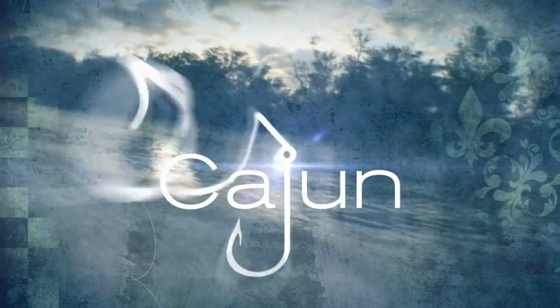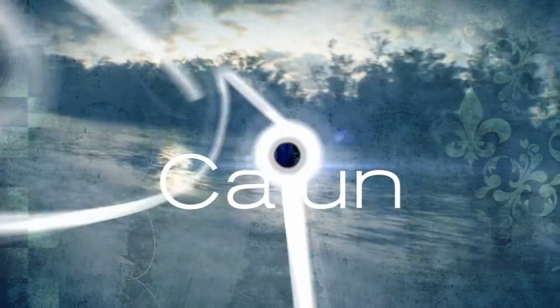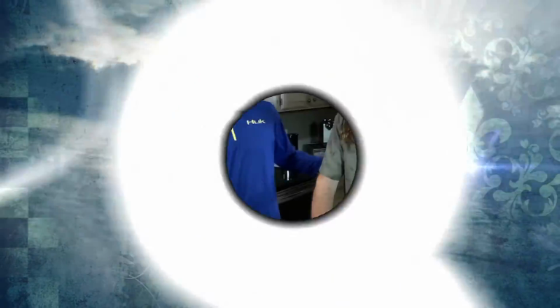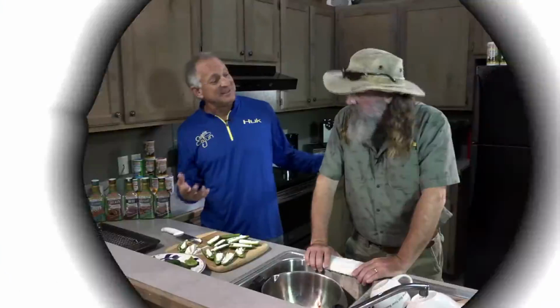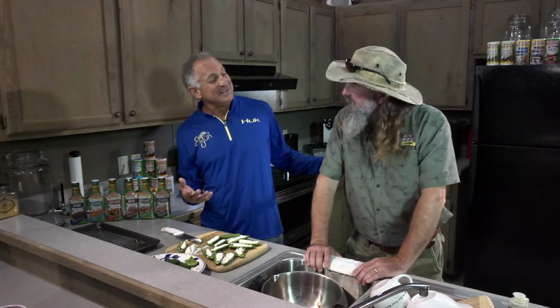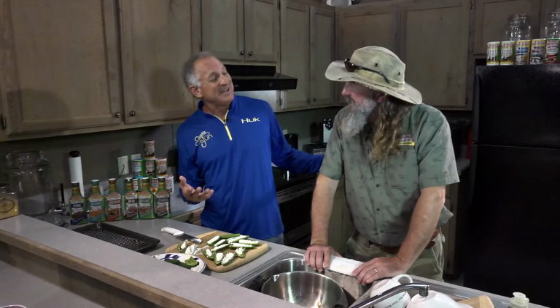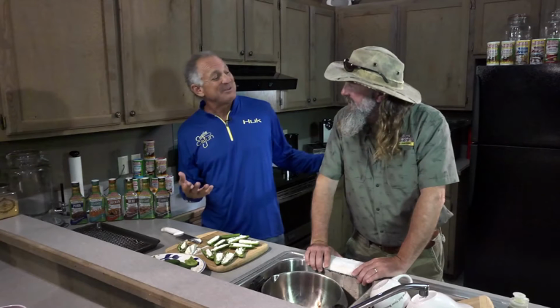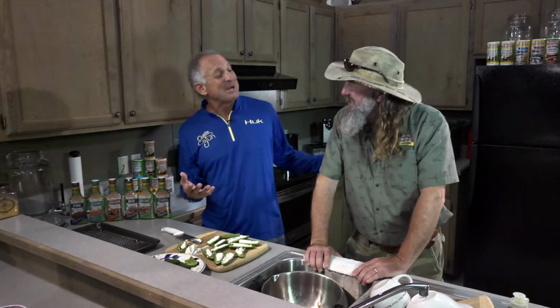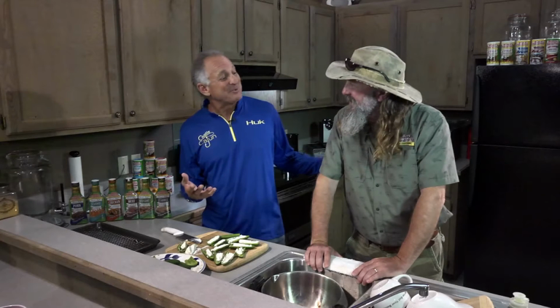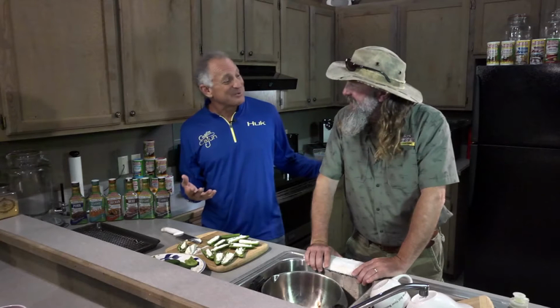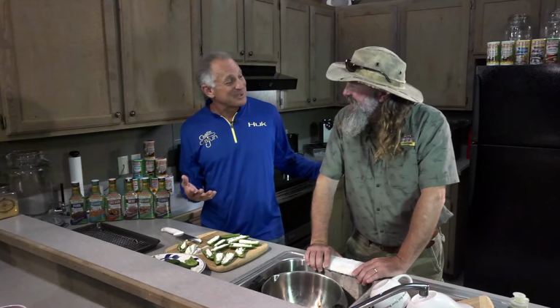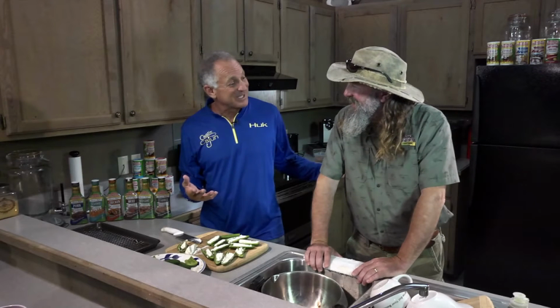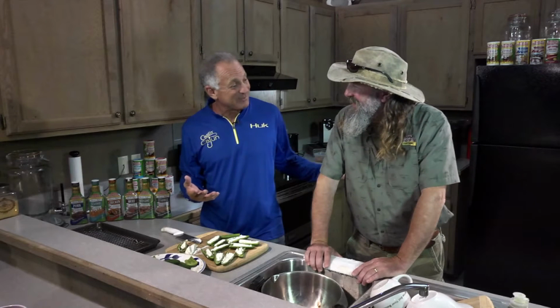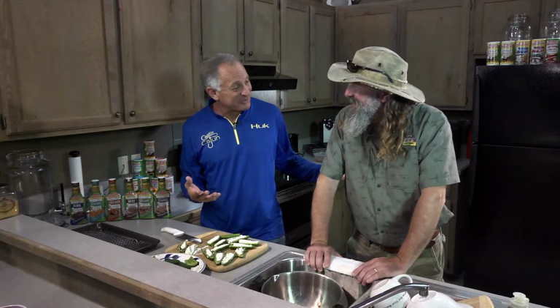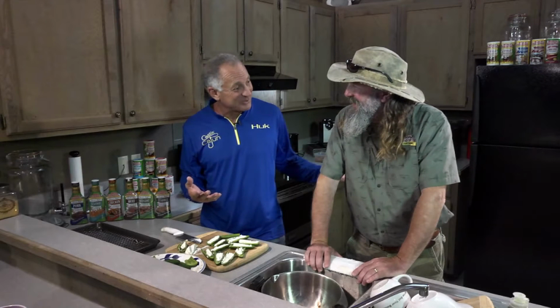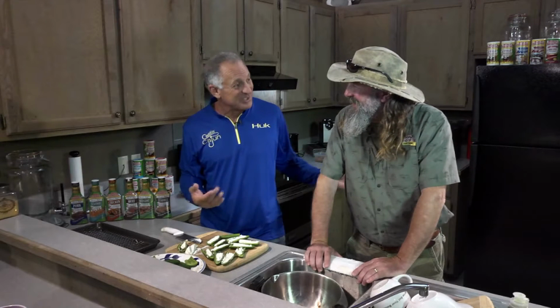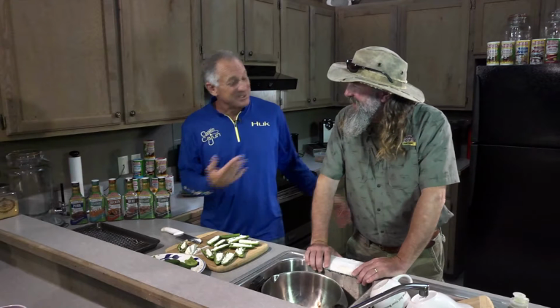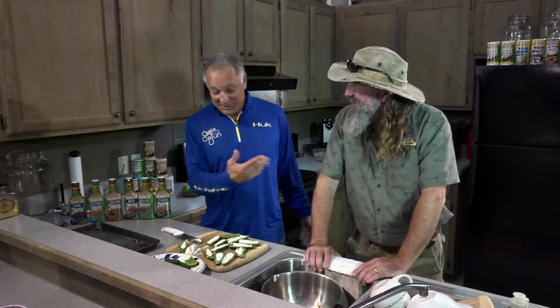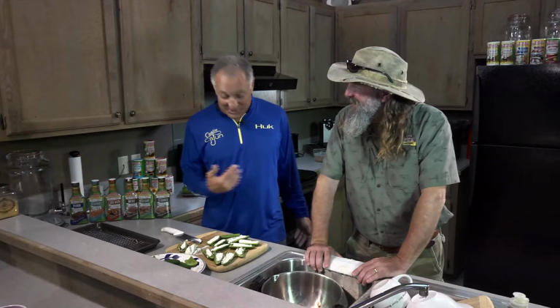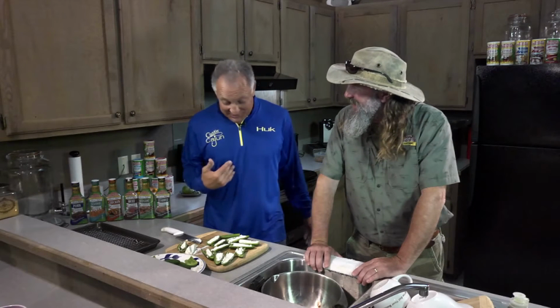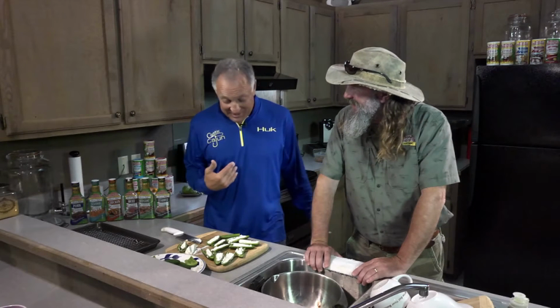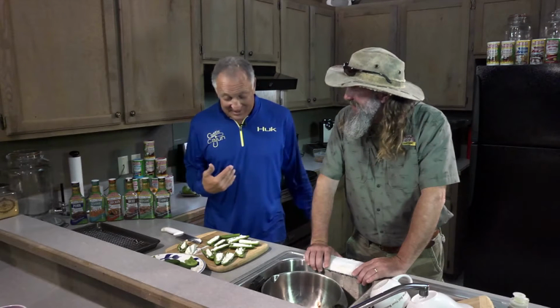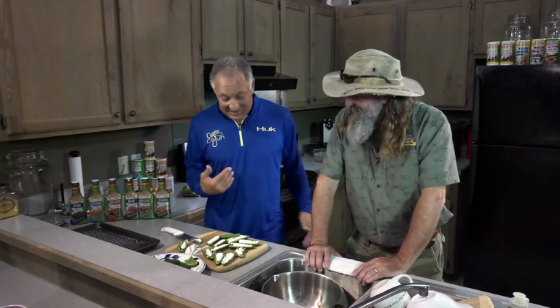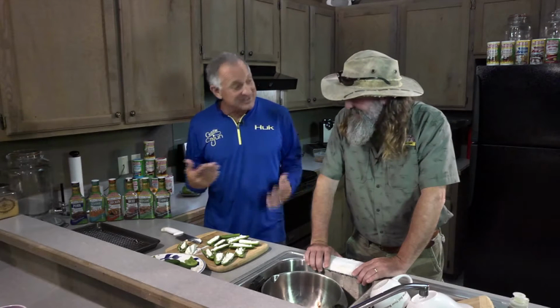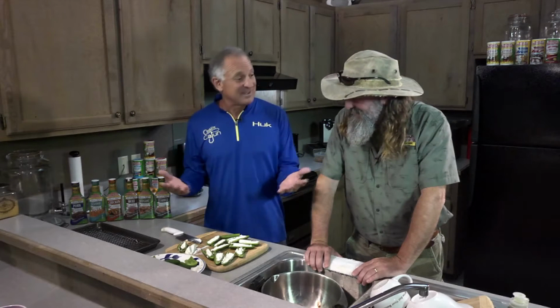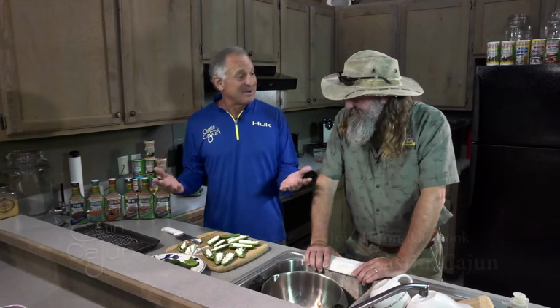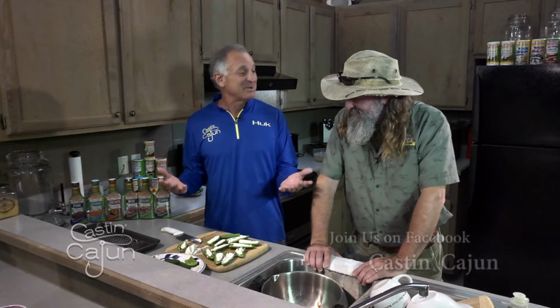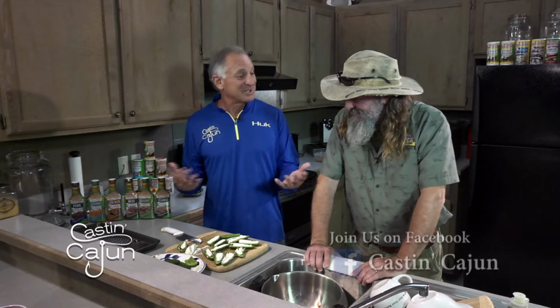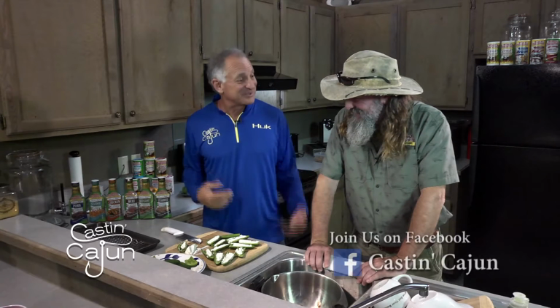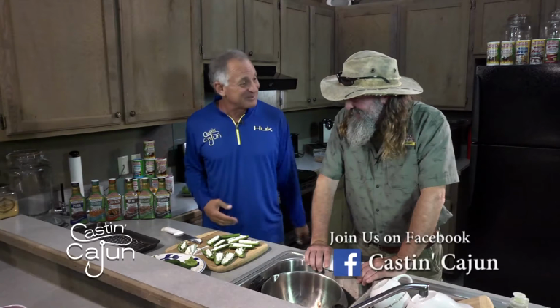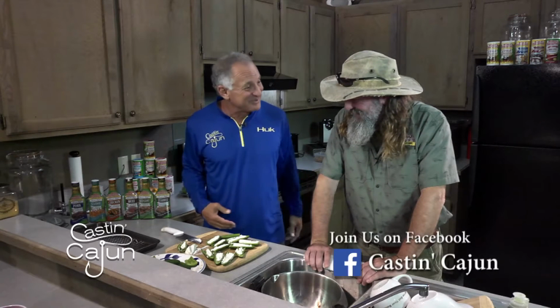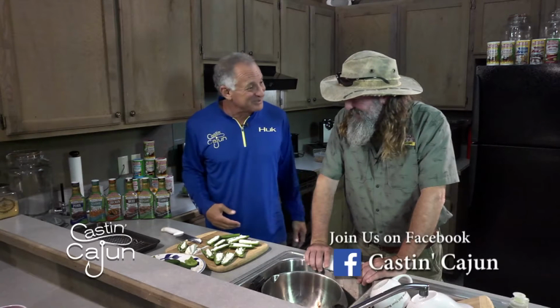Alright T, every time we film a cooking episode, you're cooking for me. This time I'm going to cook something for you.